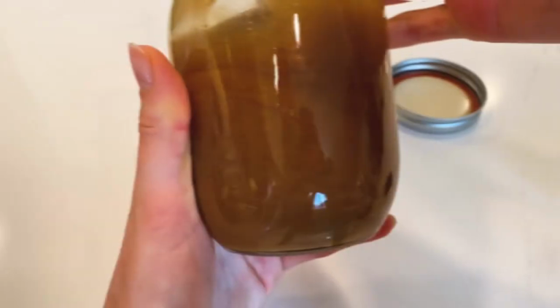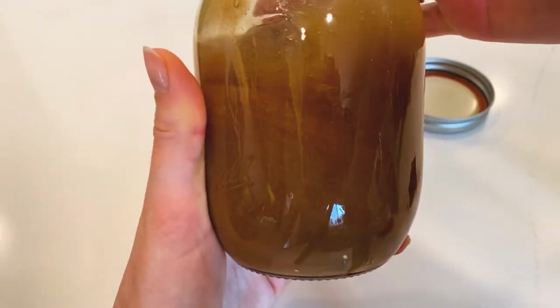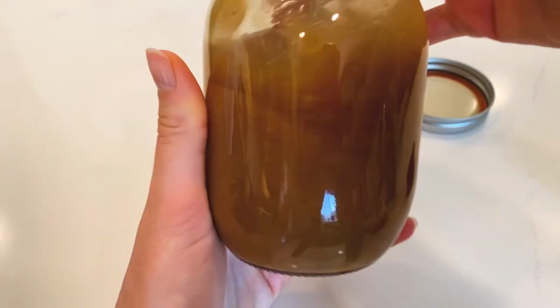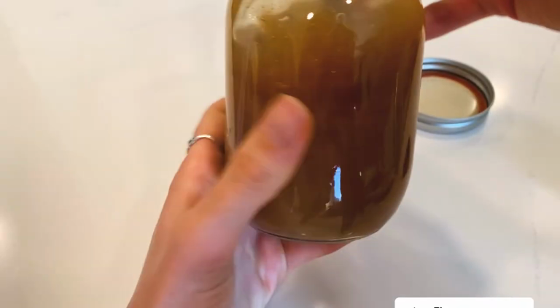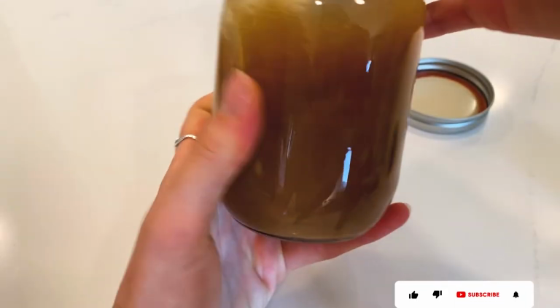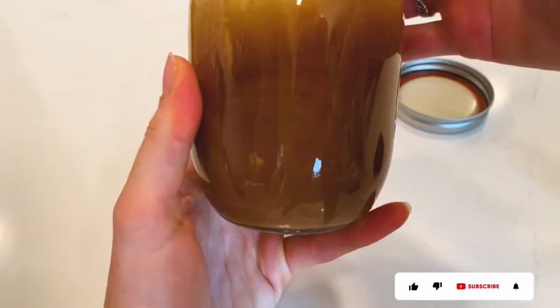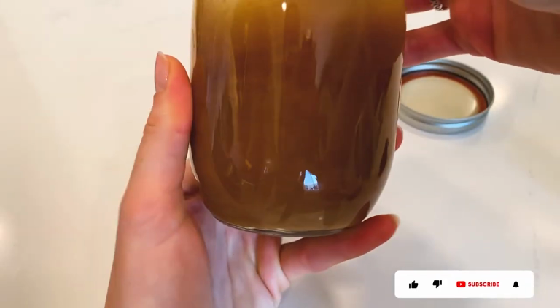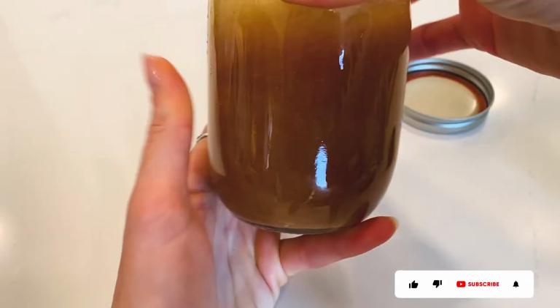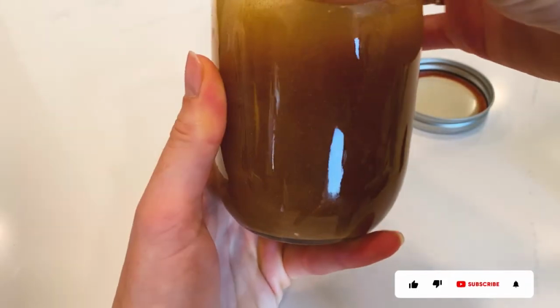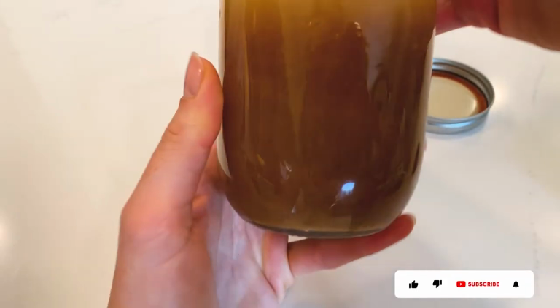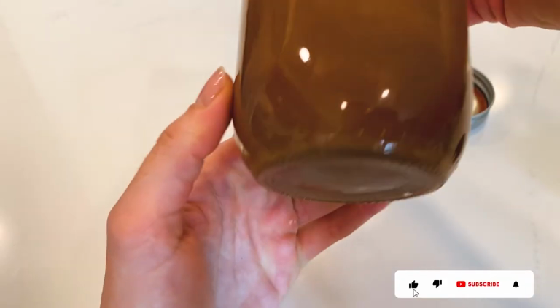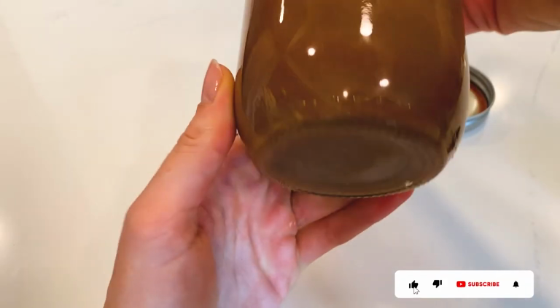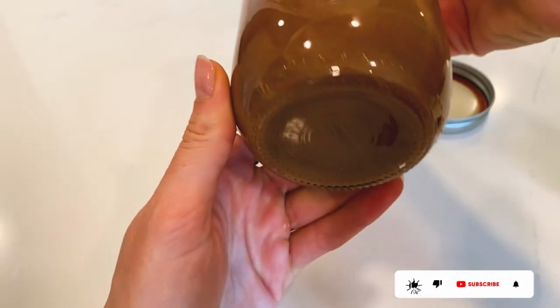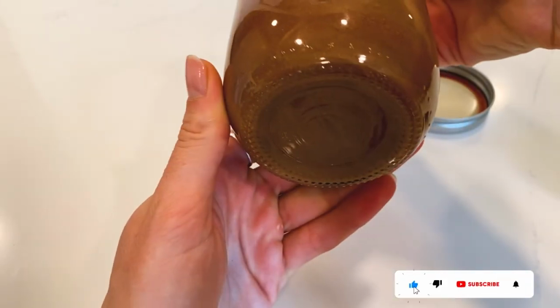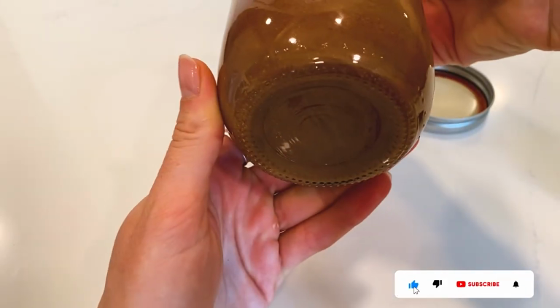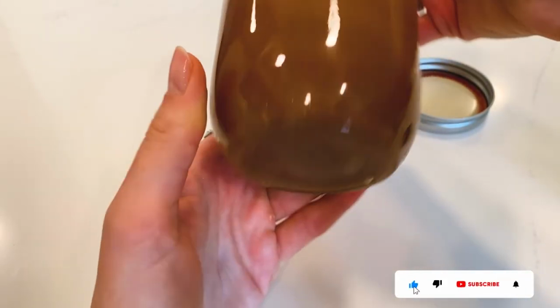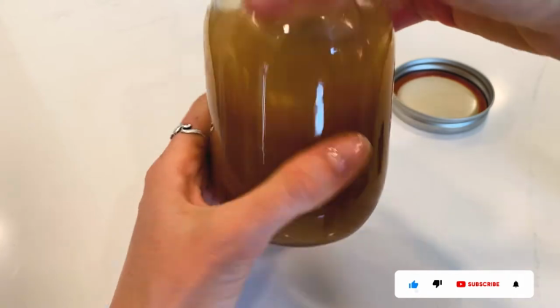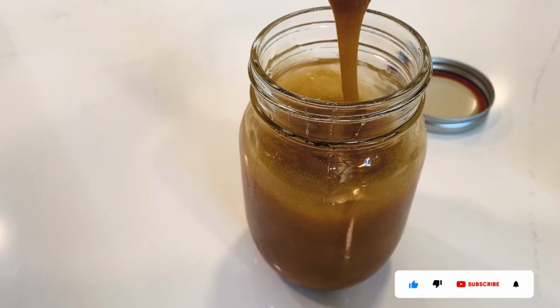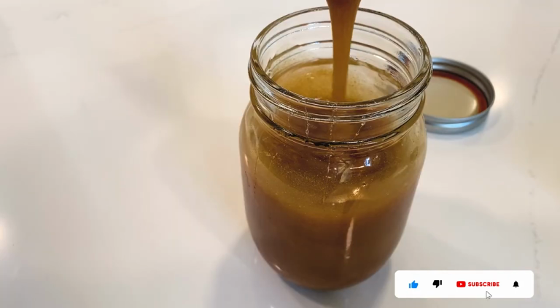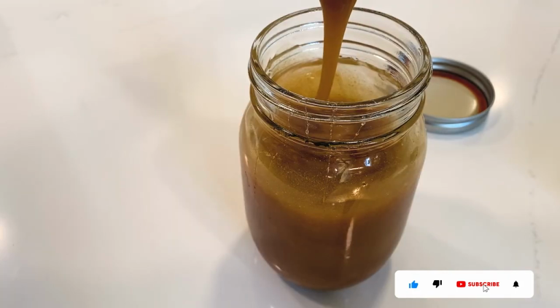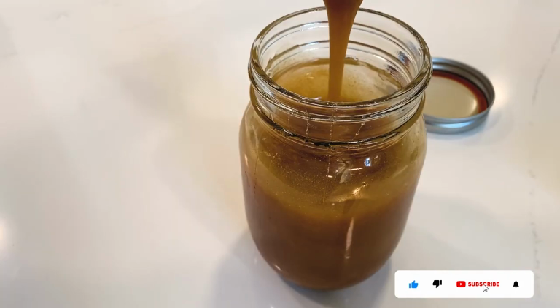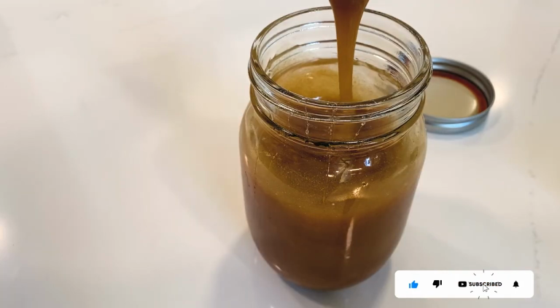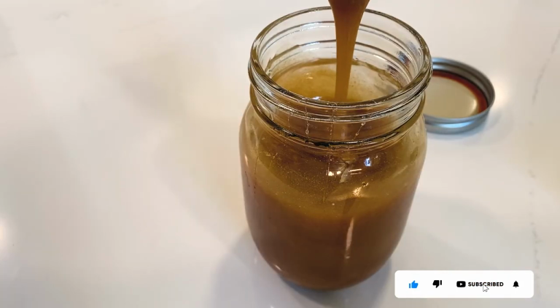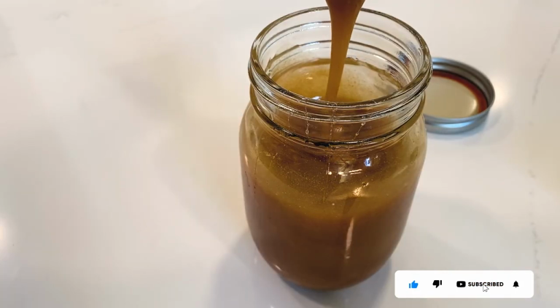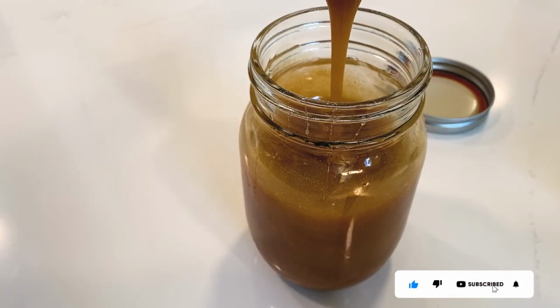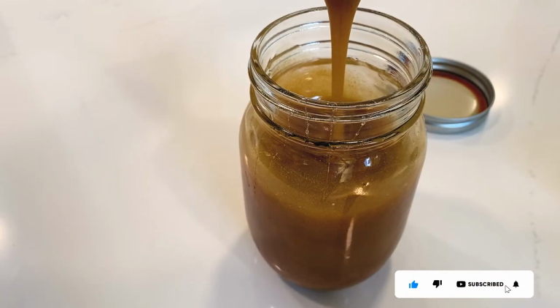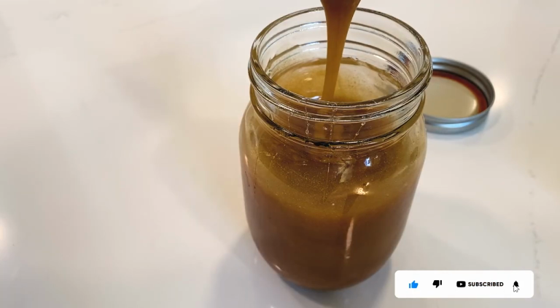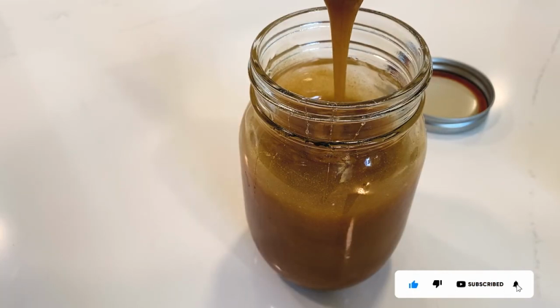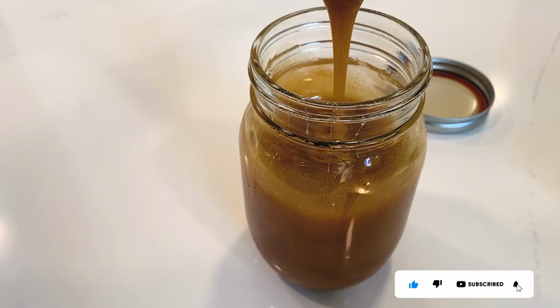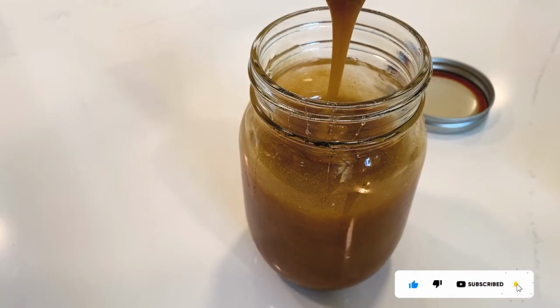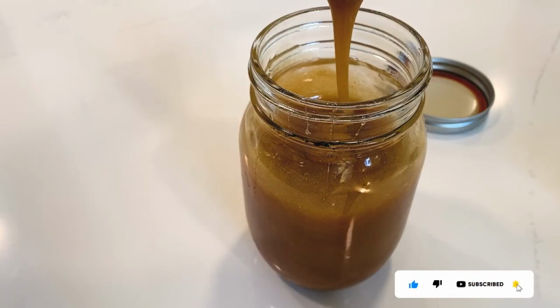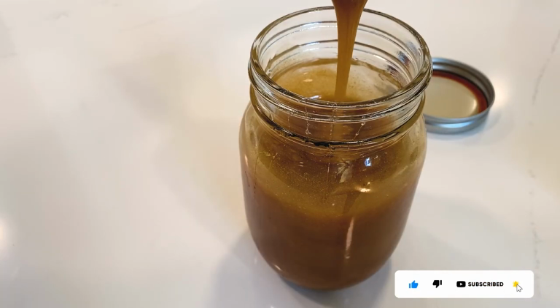When it's ready, I can enjoy a teaspoon in my coffee, tea, or simply by itself. Yum! Thanks for stopping by!